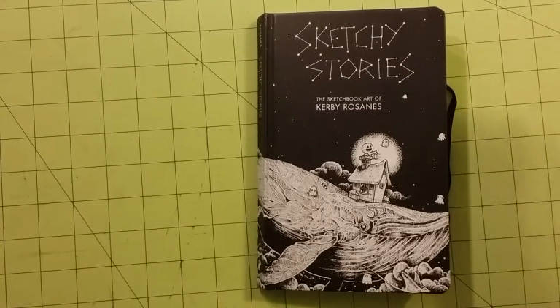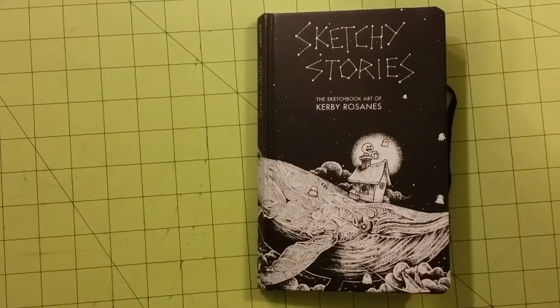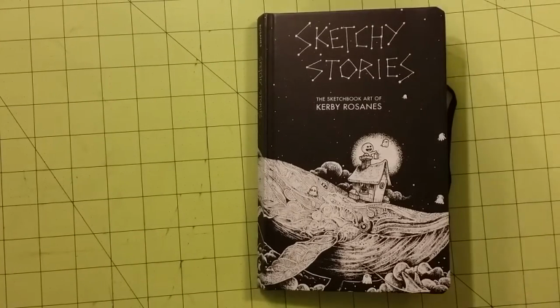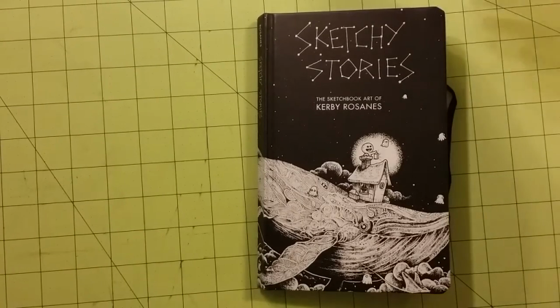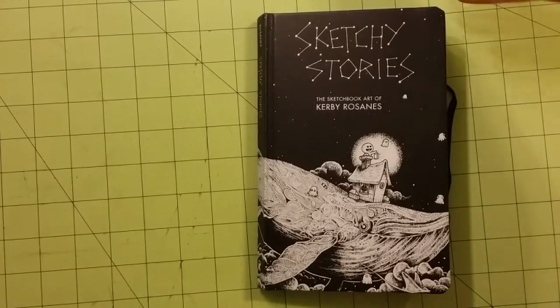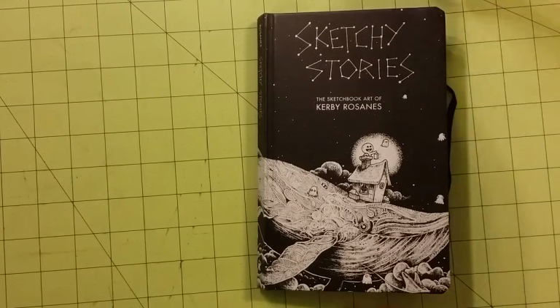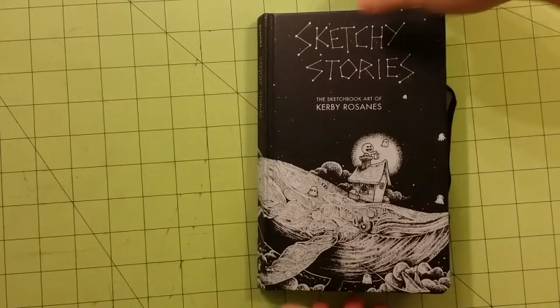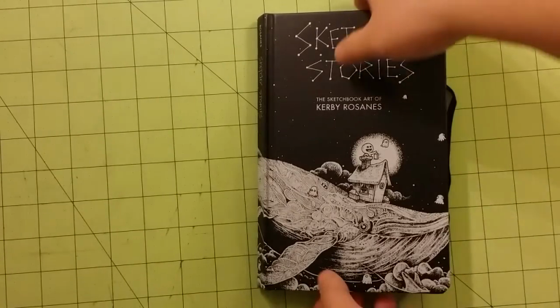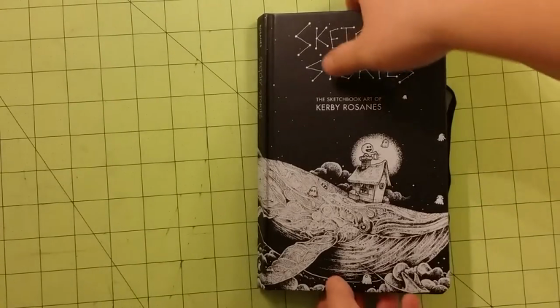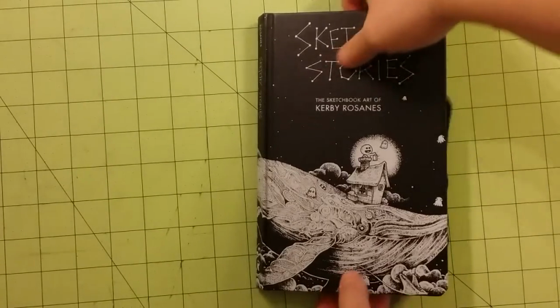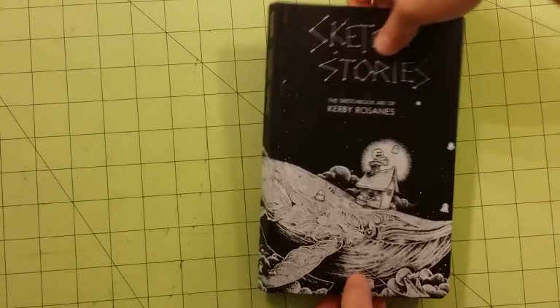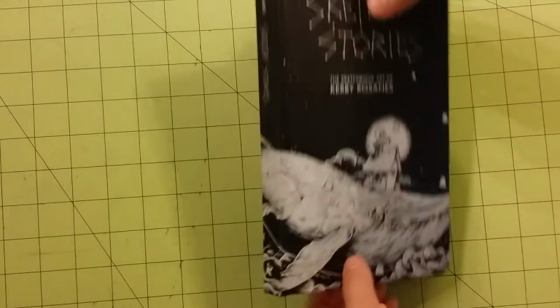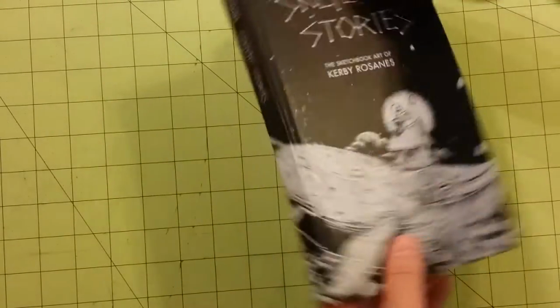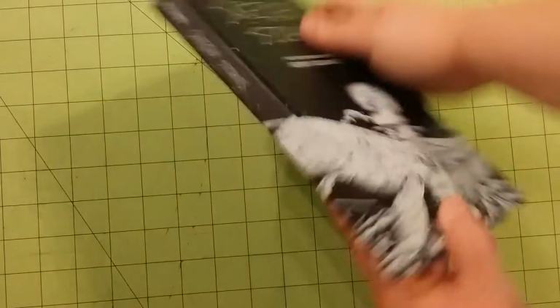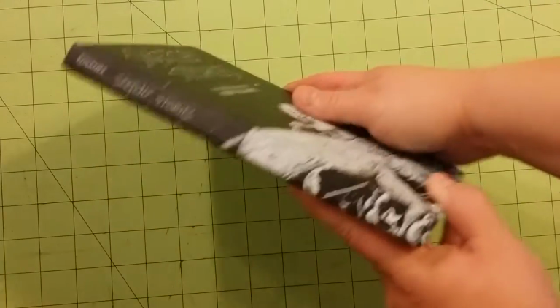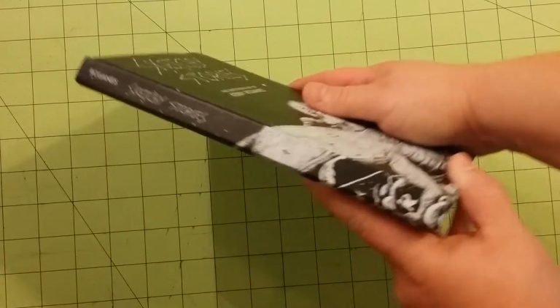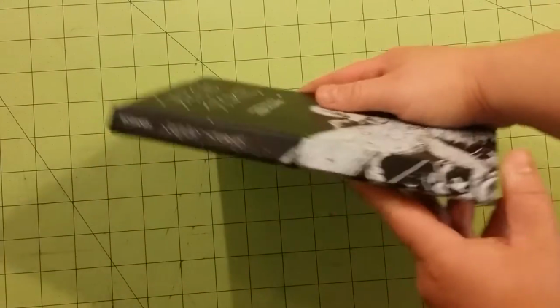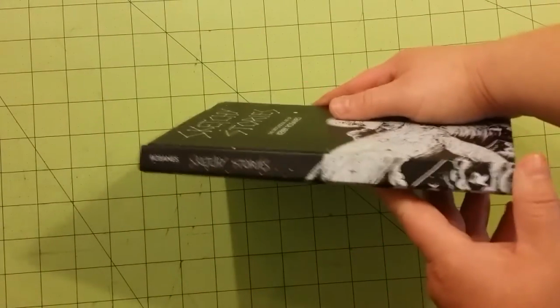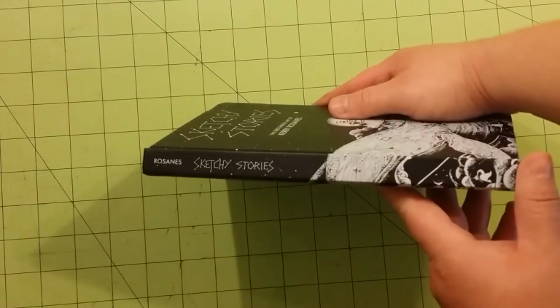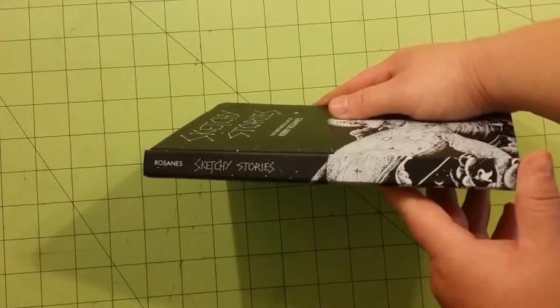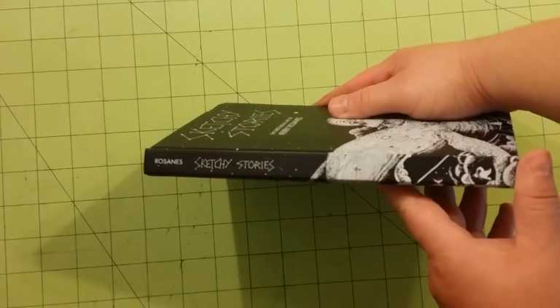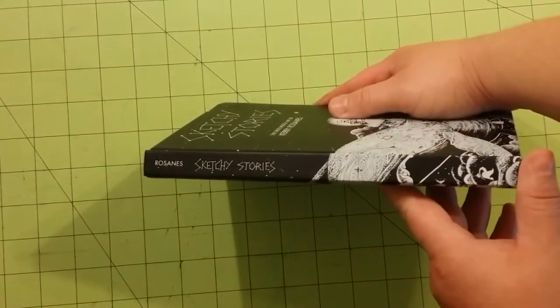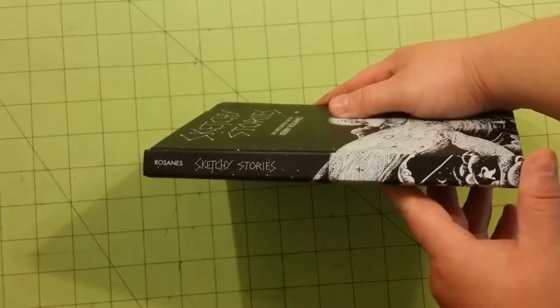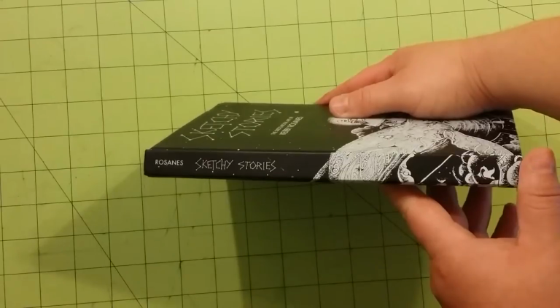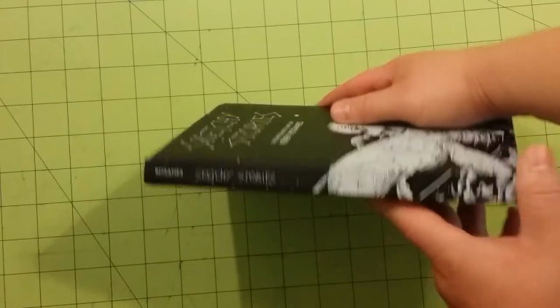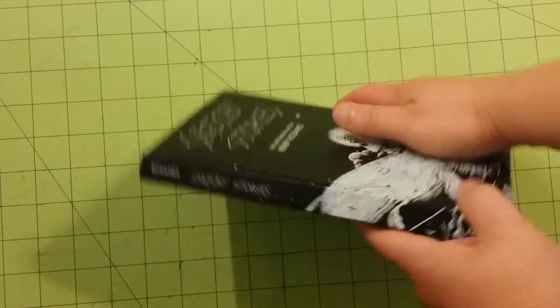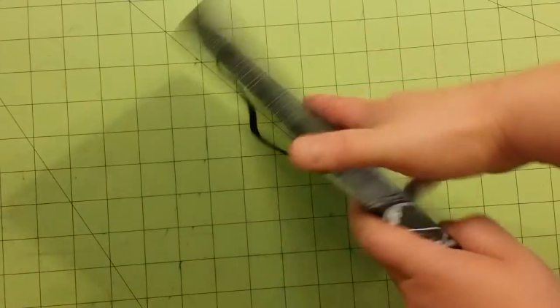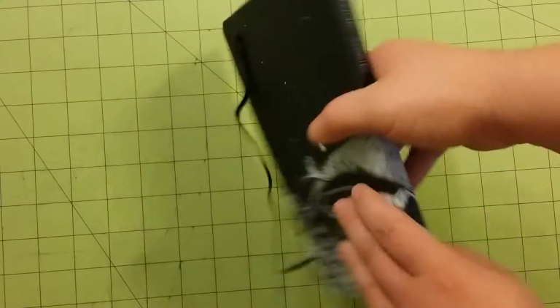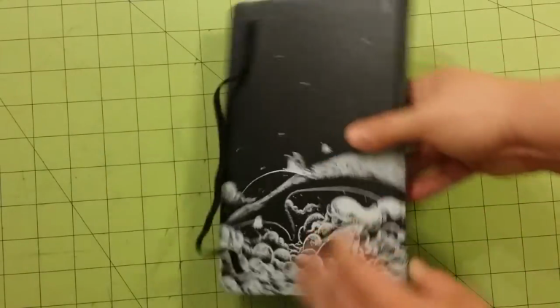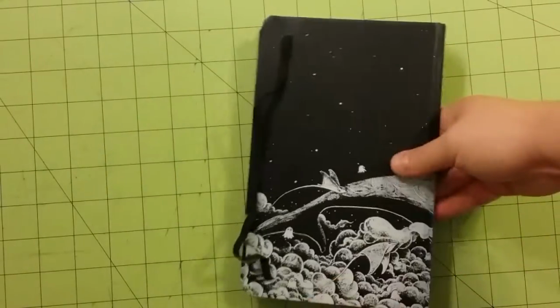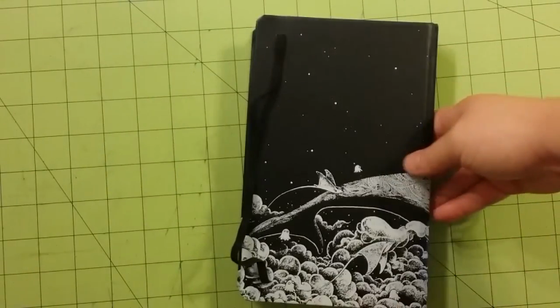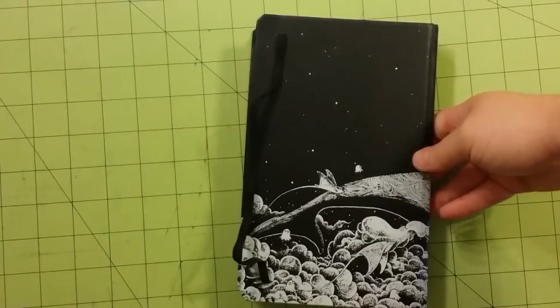This is the front of the book, the spine of the book, and the back of the book.